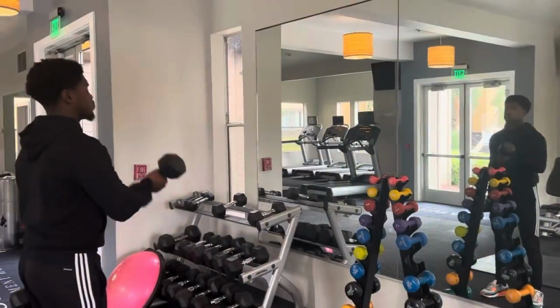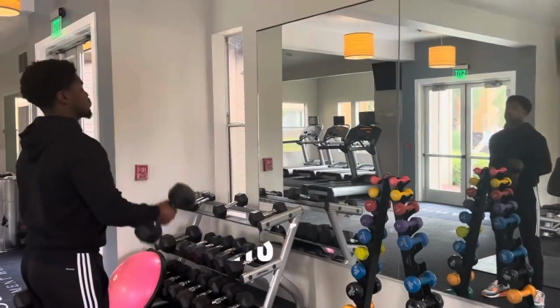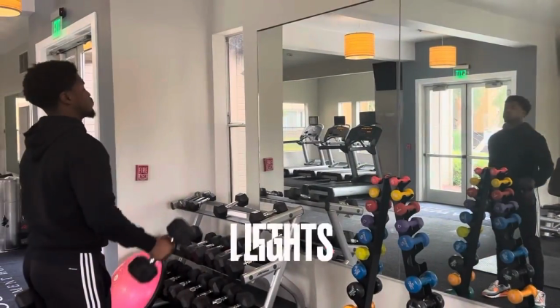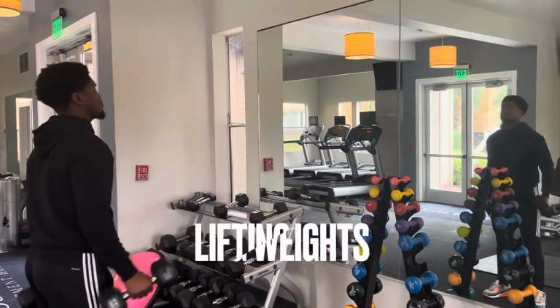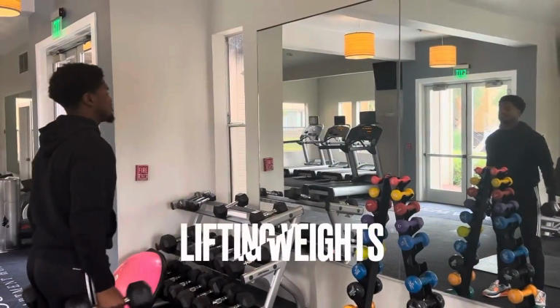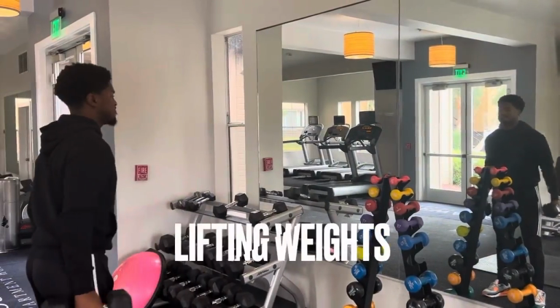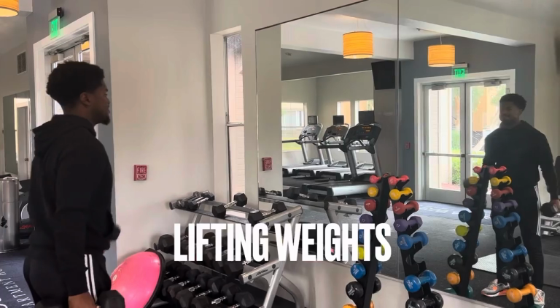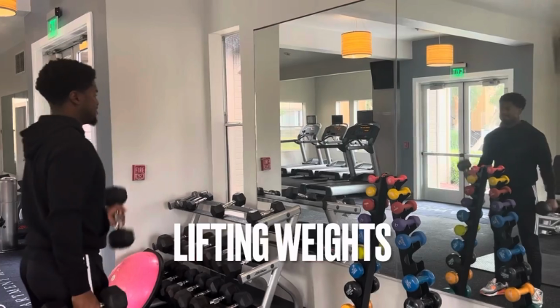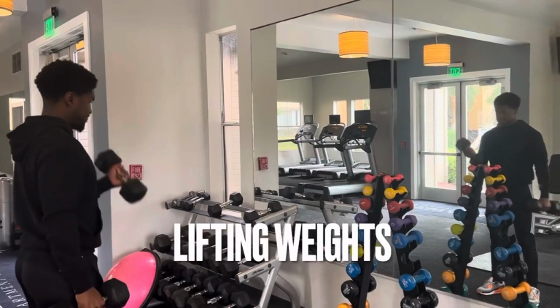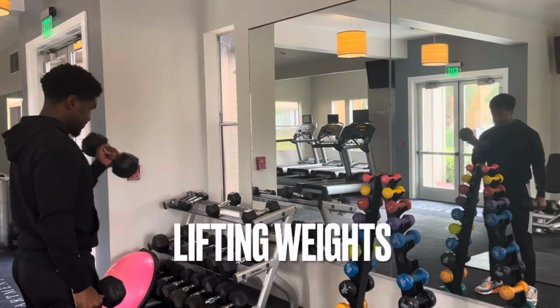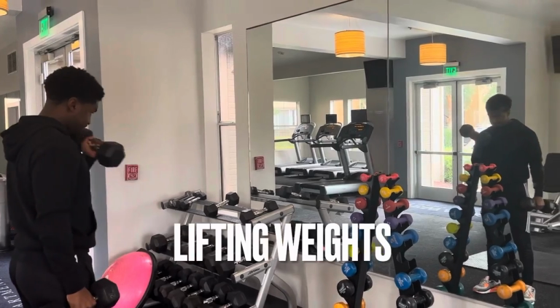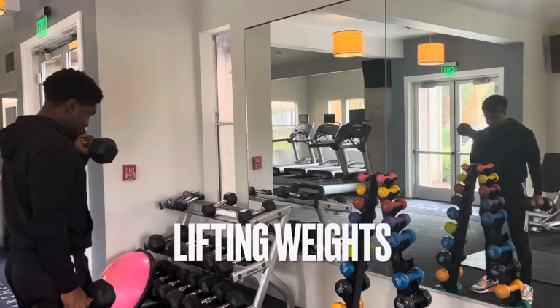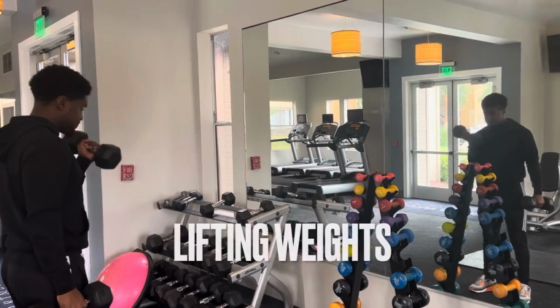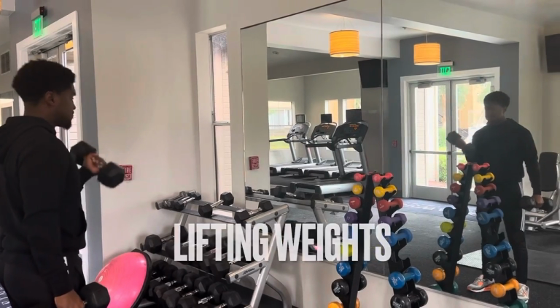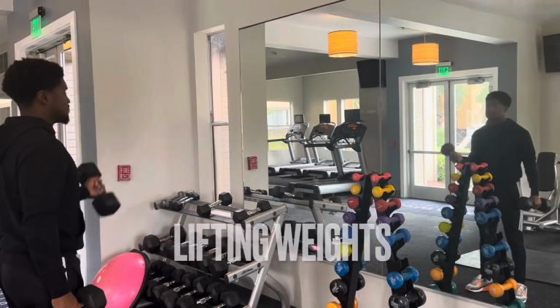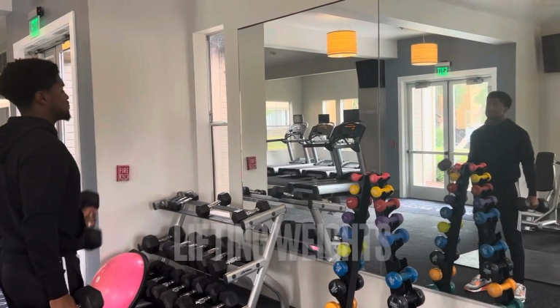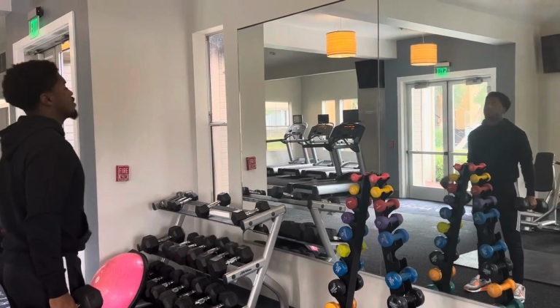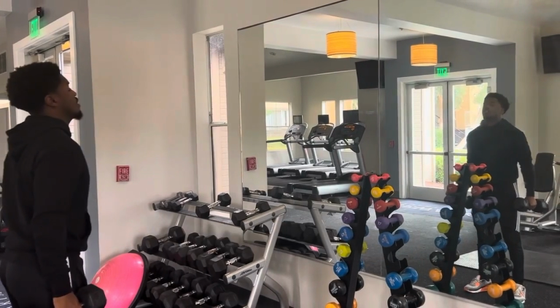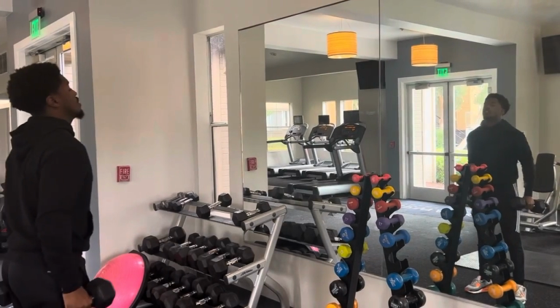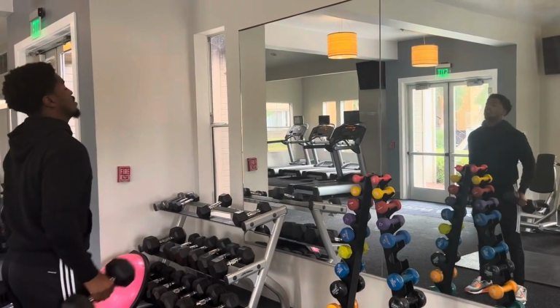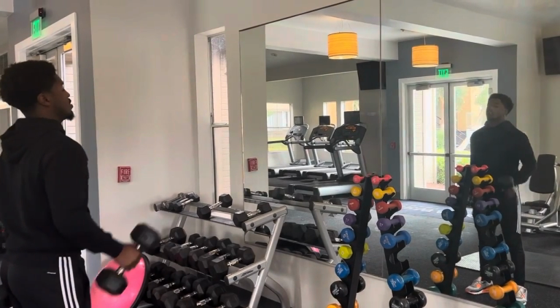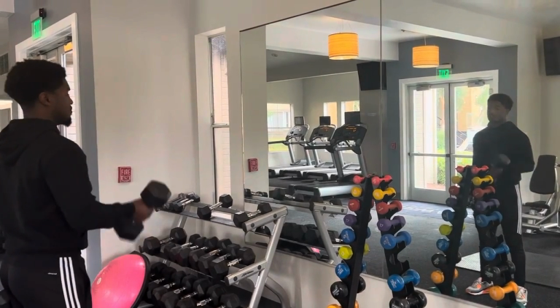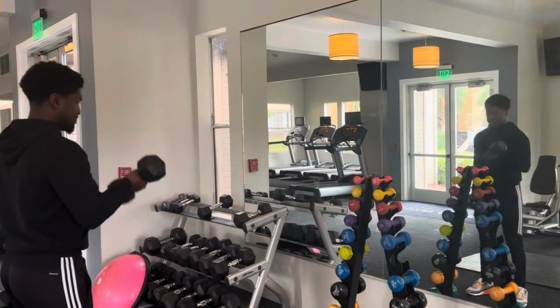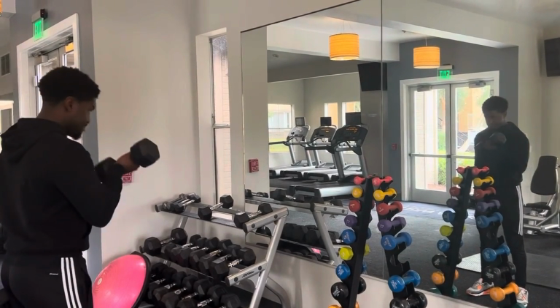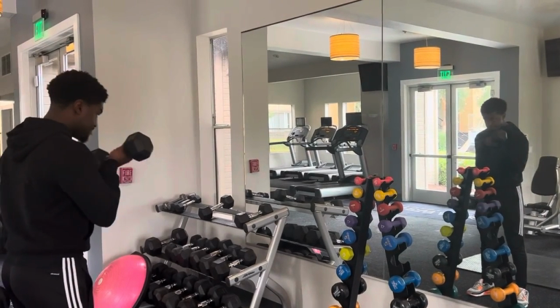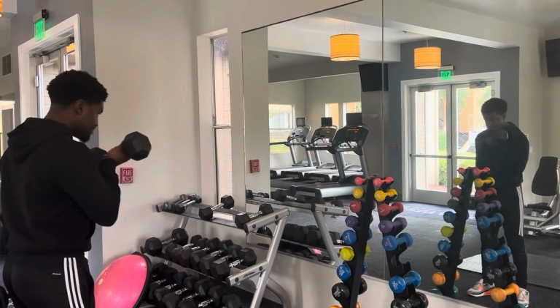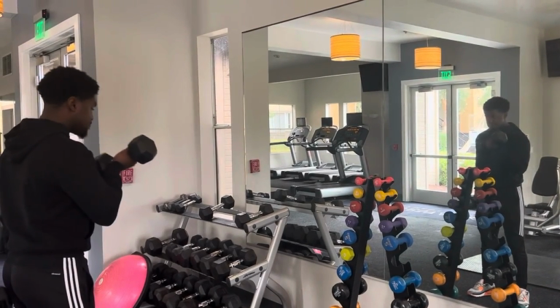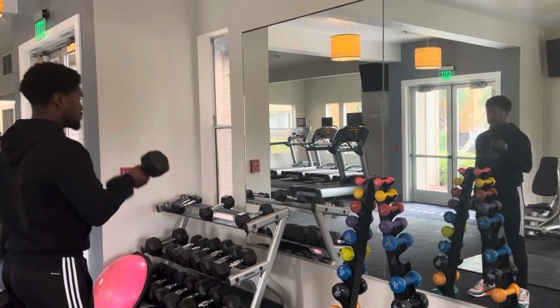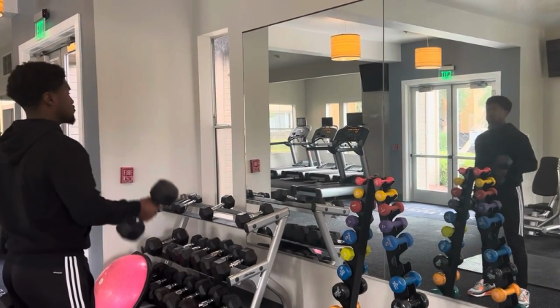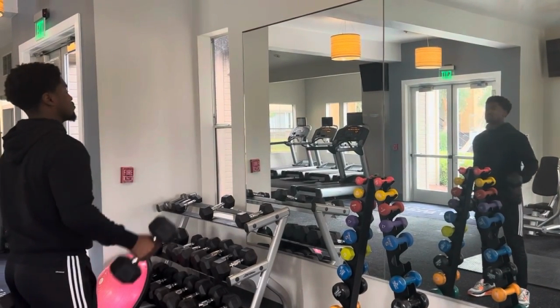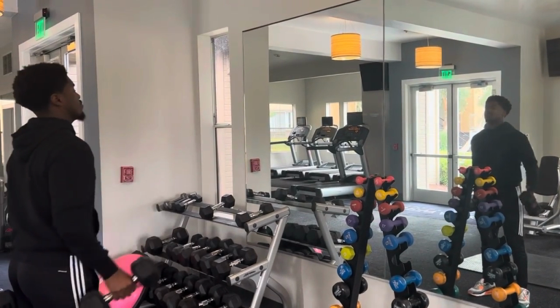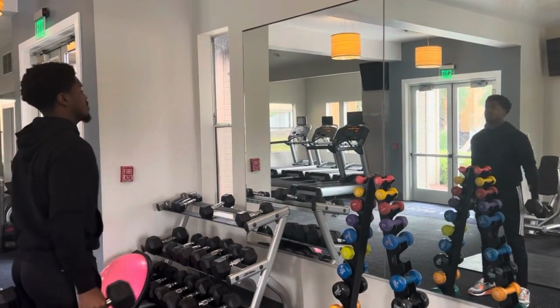Students can also go lift some weights. This can be inside of the house or at your local gym.